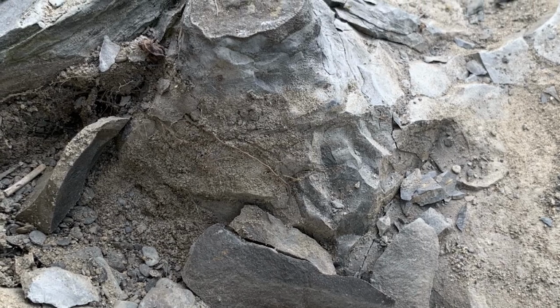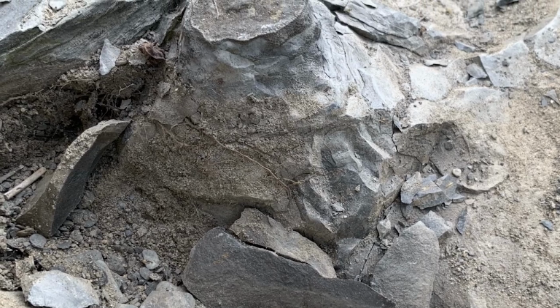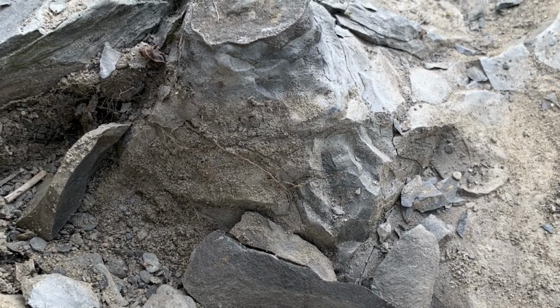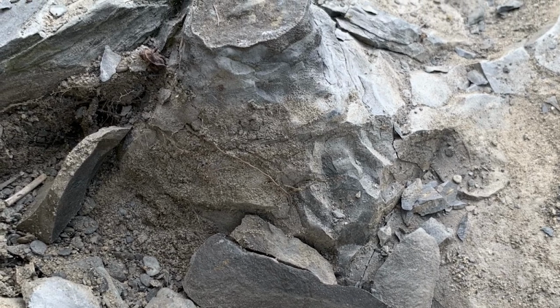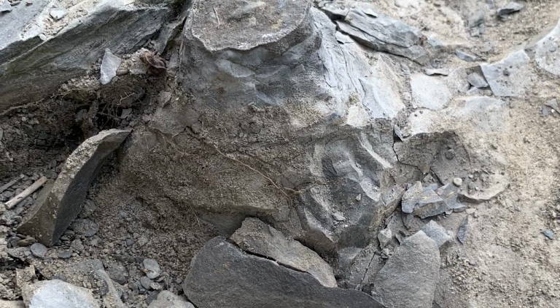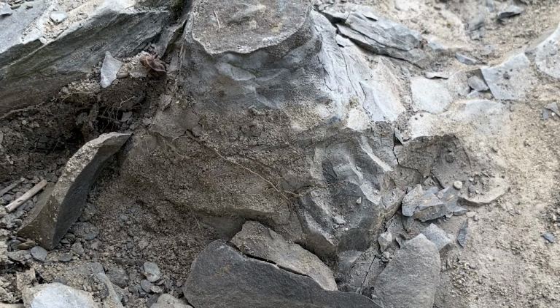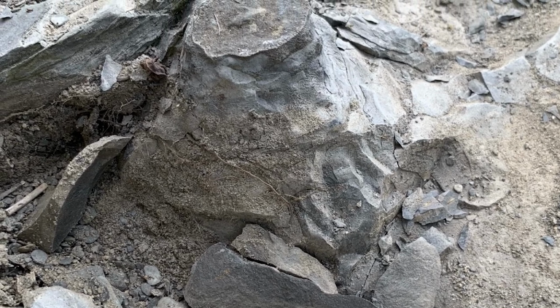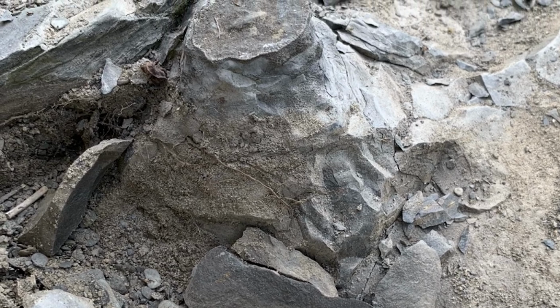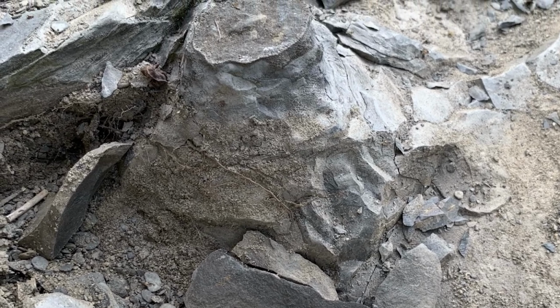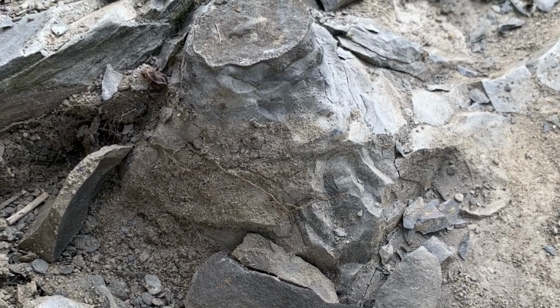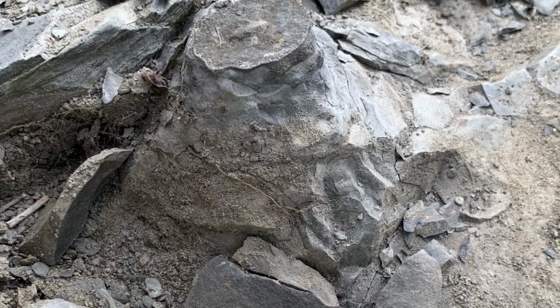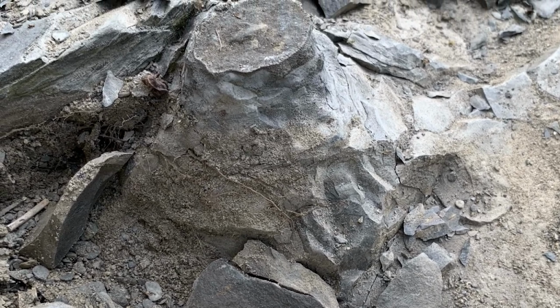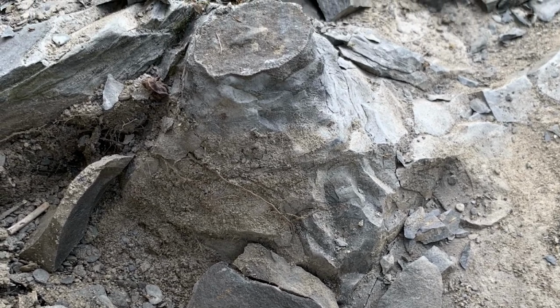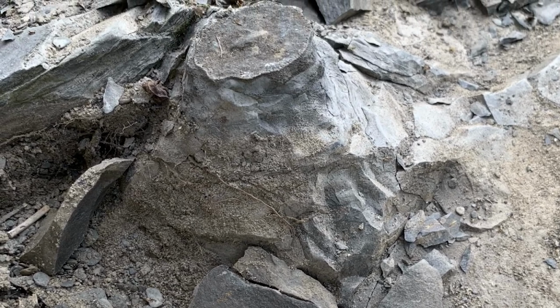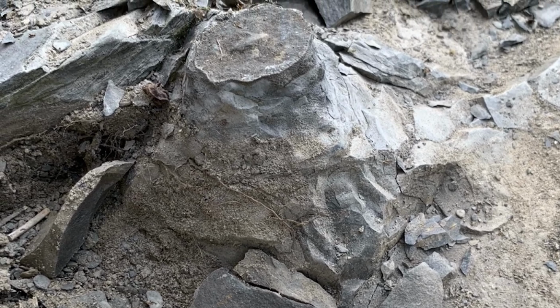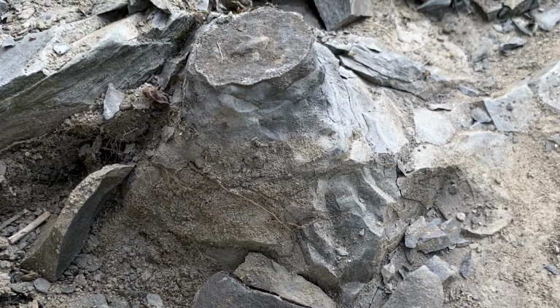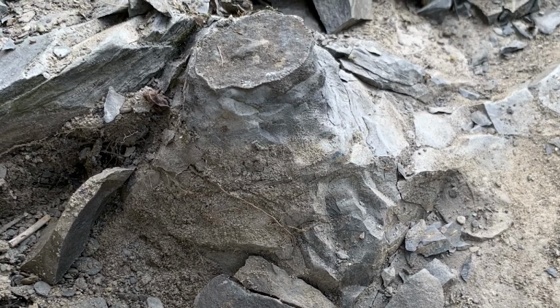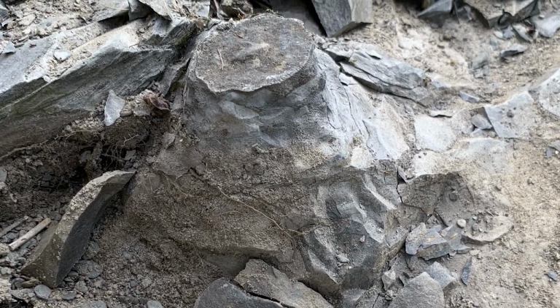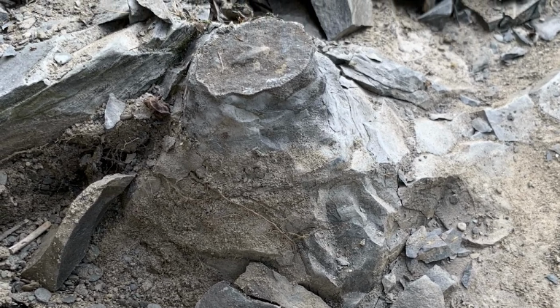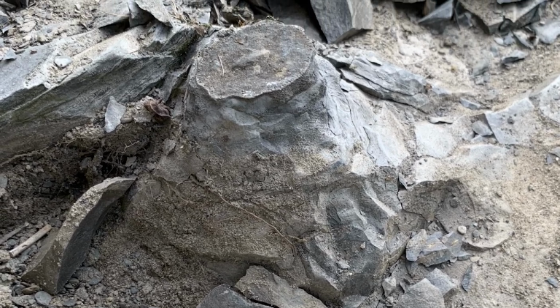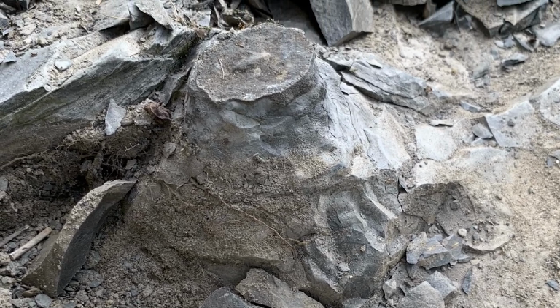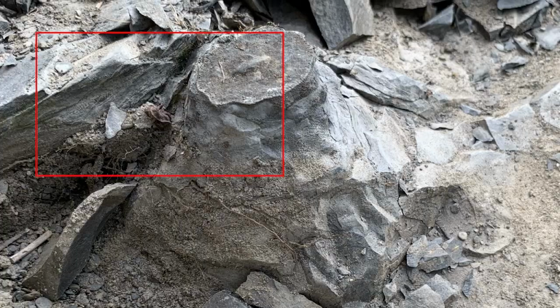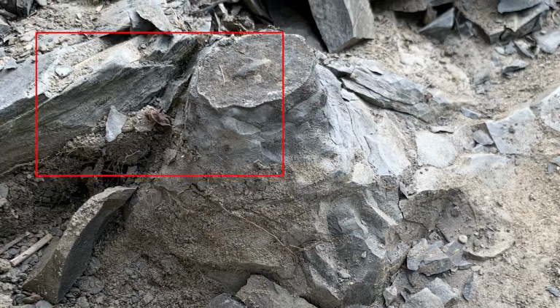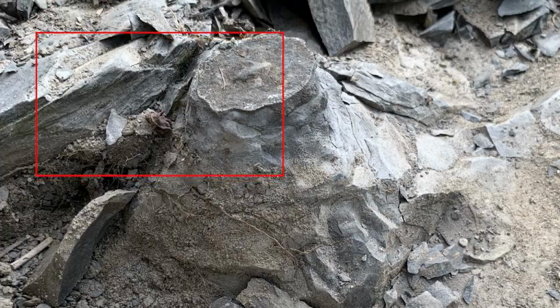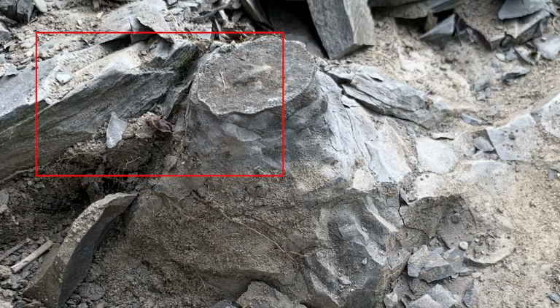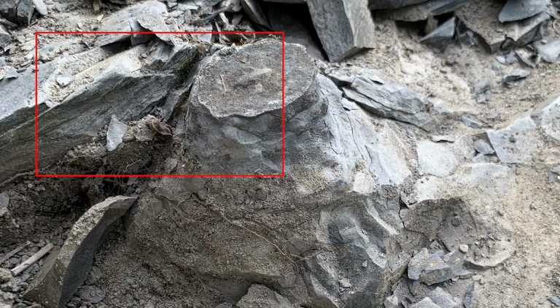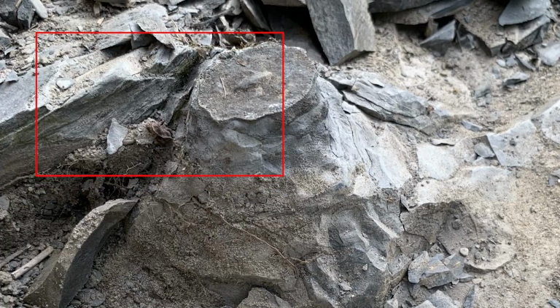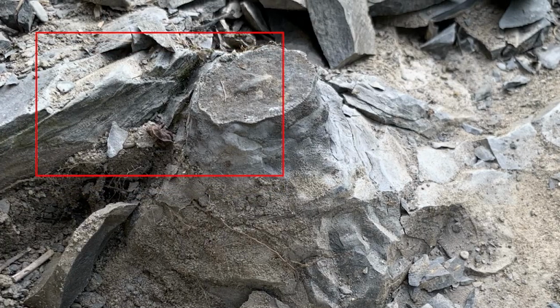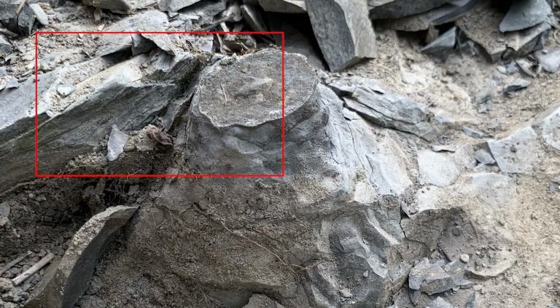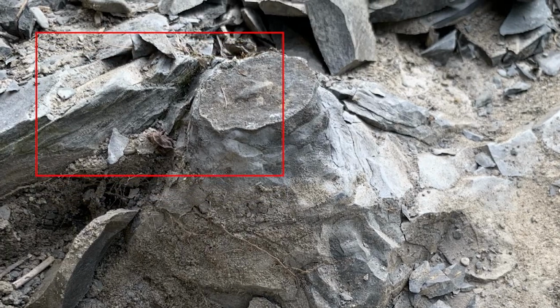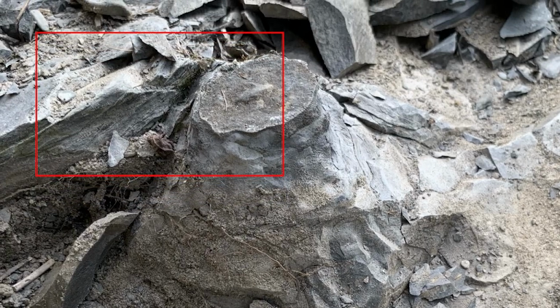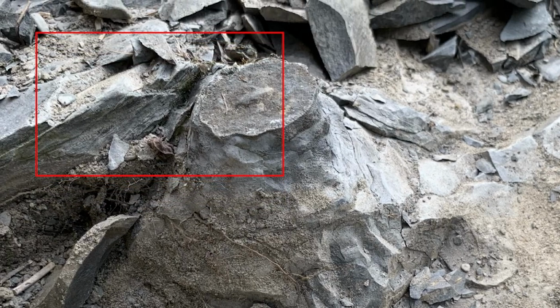Just growing right up like a little volcano. Look at how the shale has draped around it. You see that?